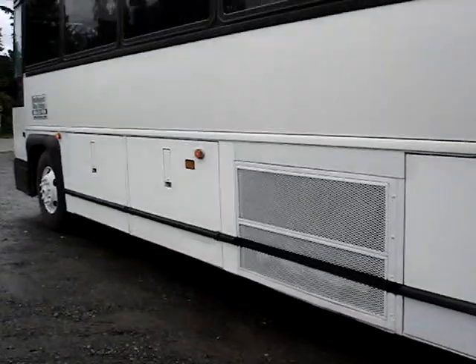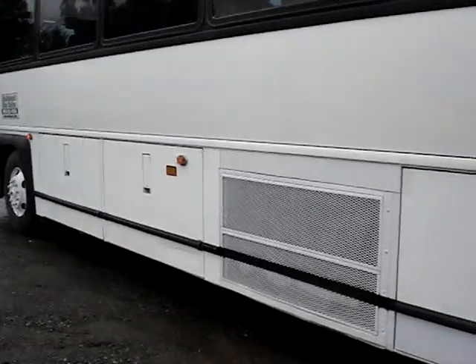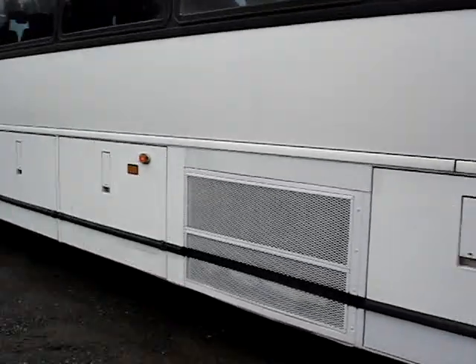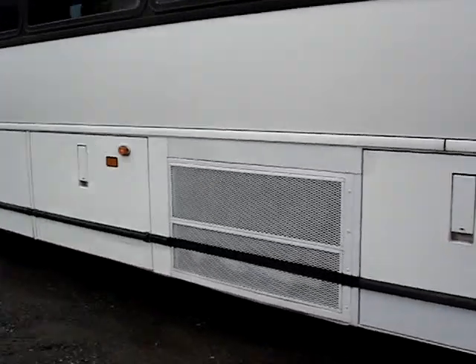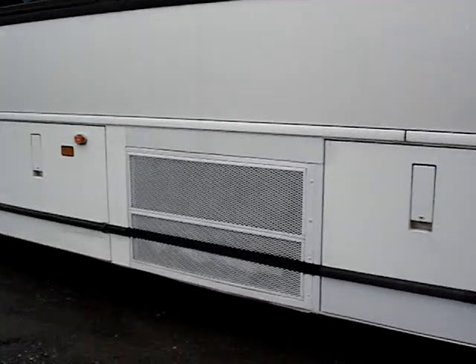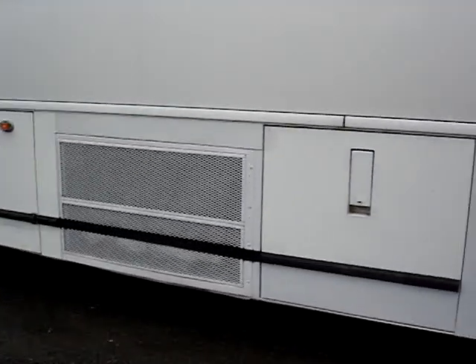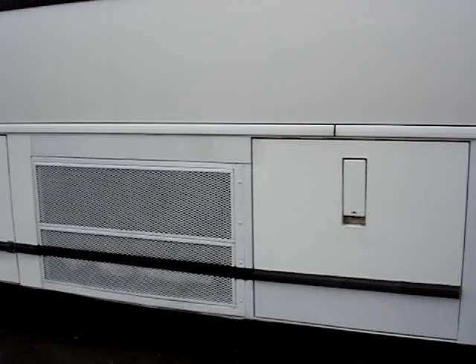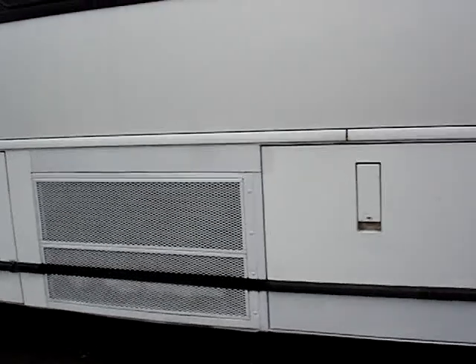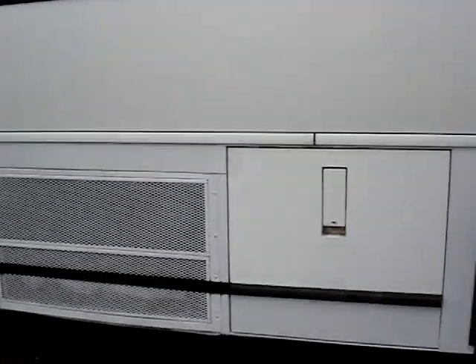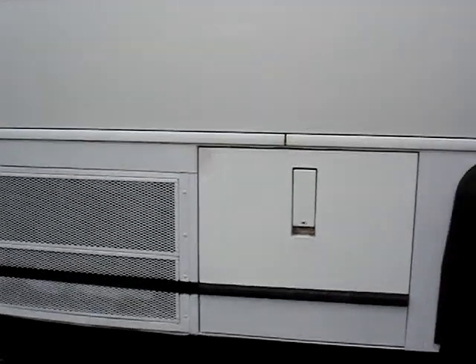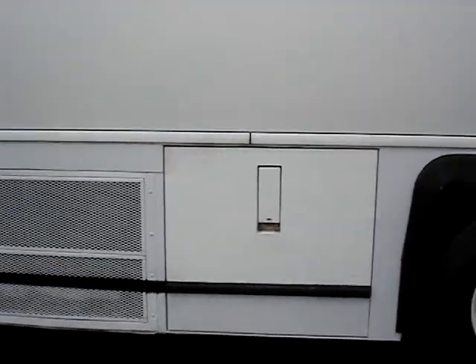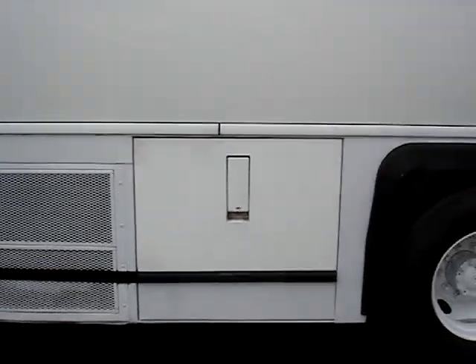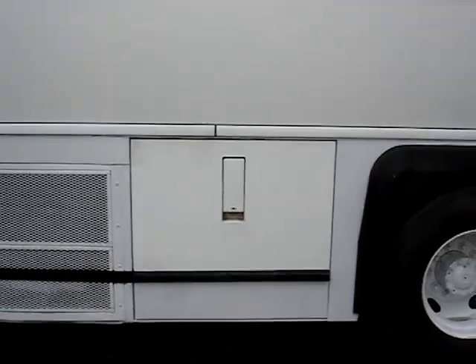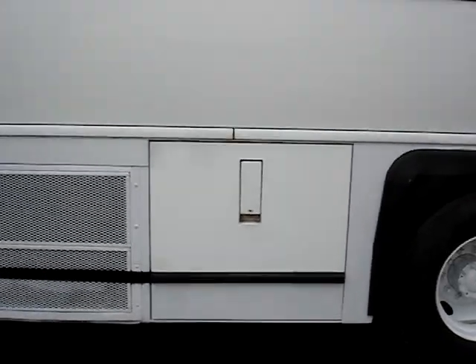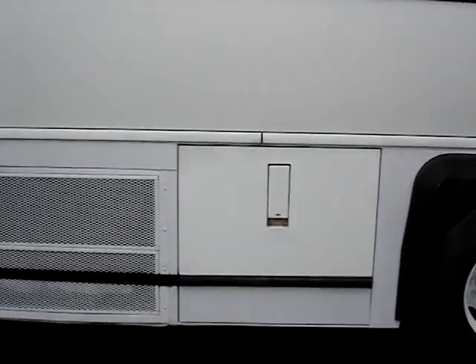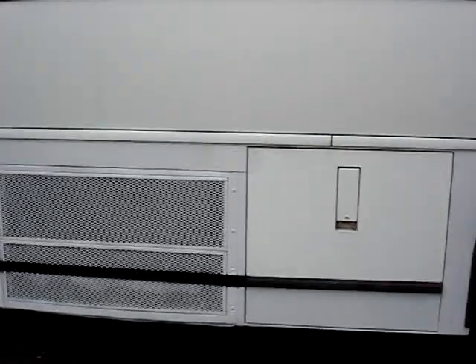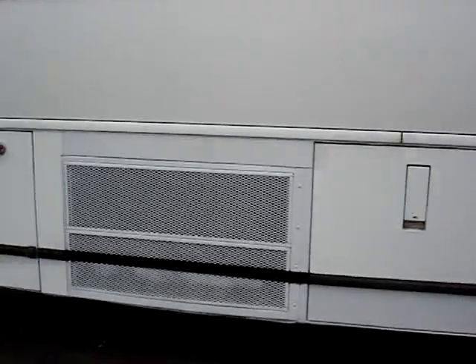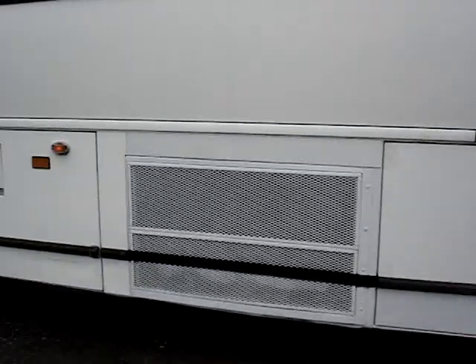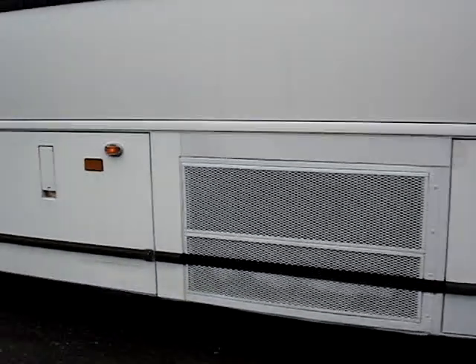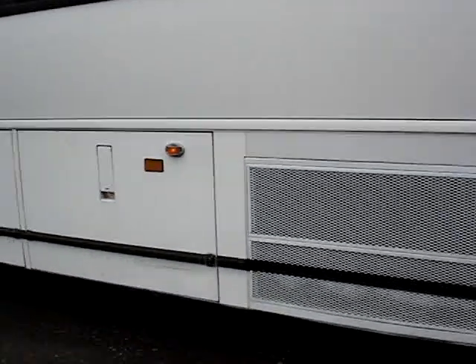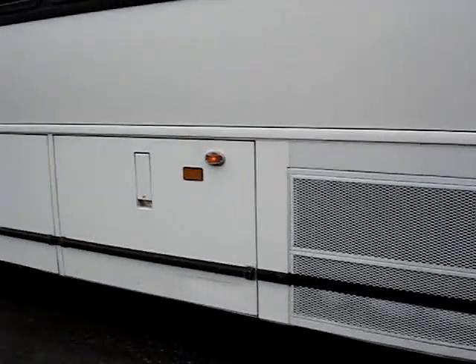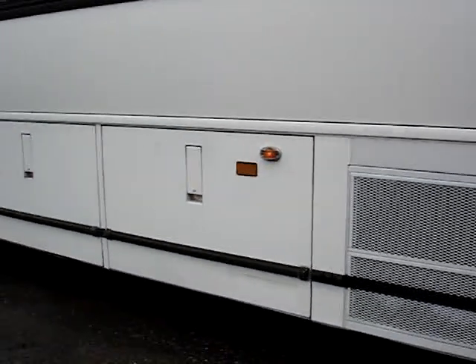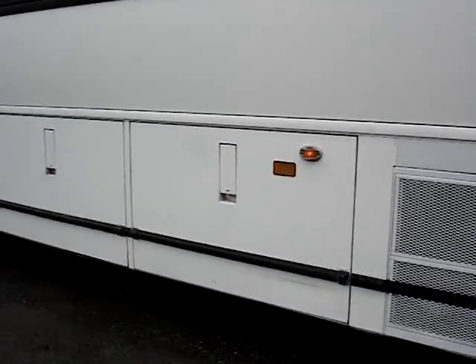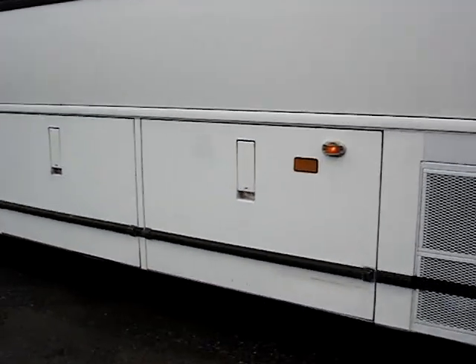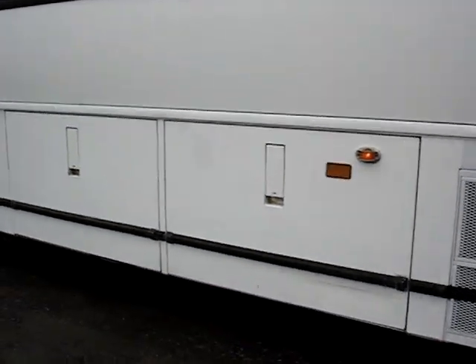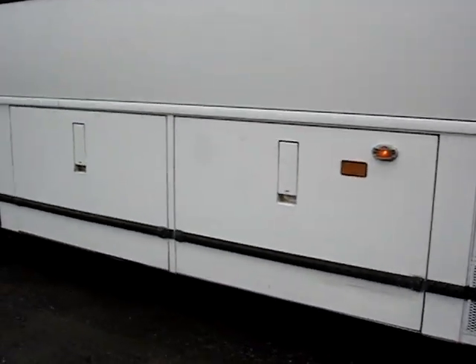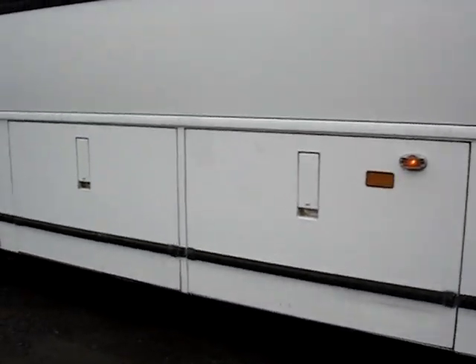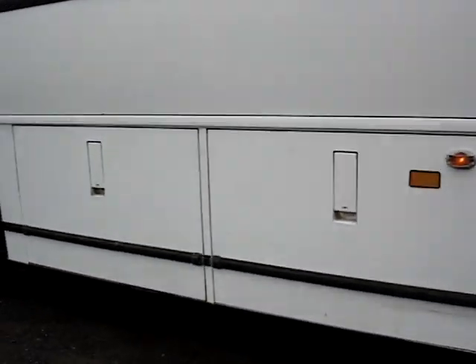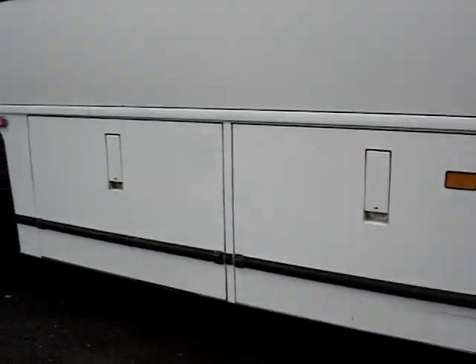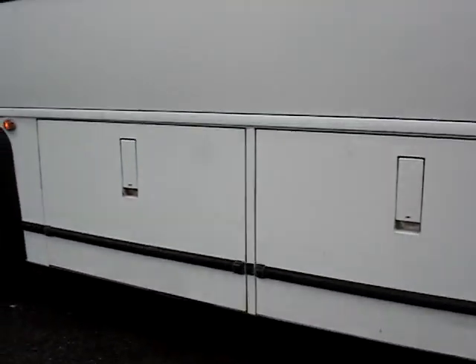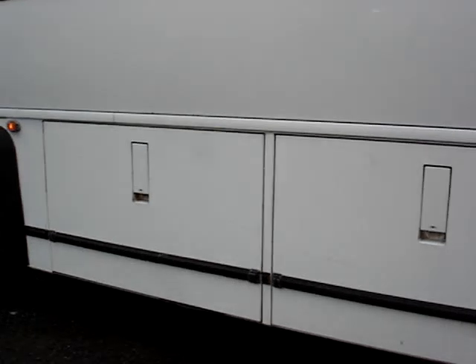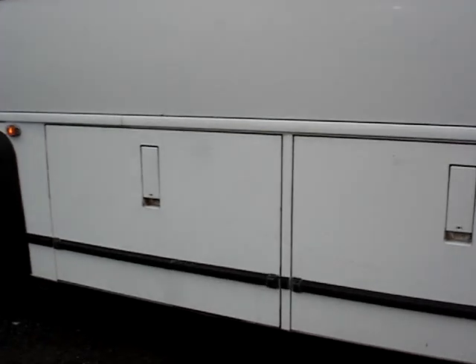As you can see, we've got the doors to the other side of the luggage bays, so they are accessible from both sides of the bus.